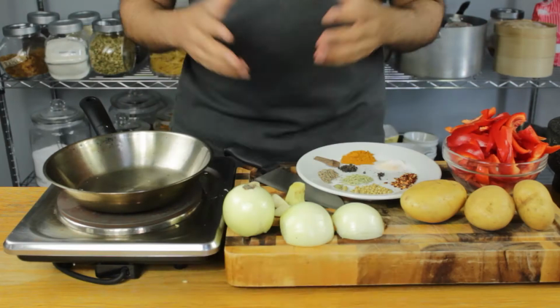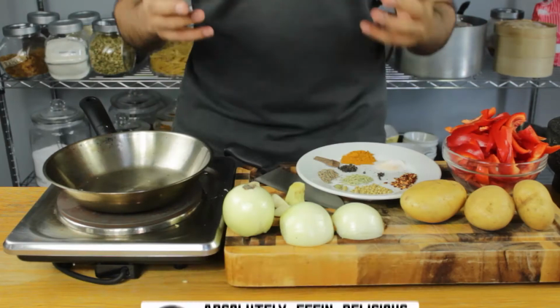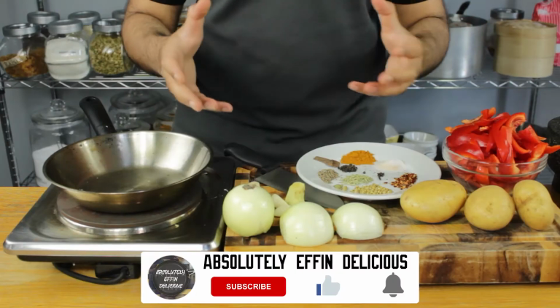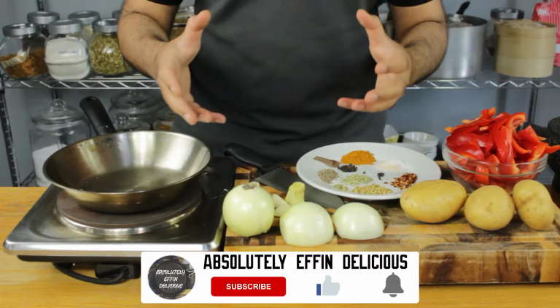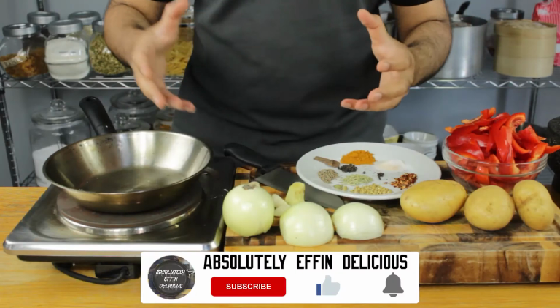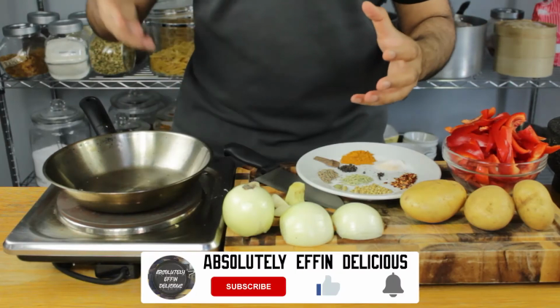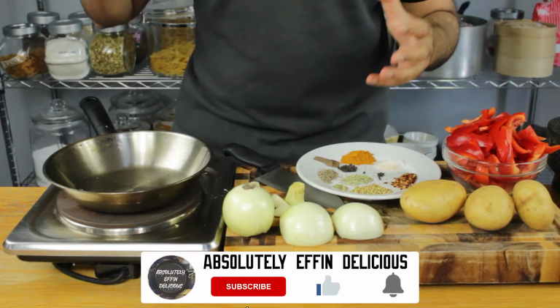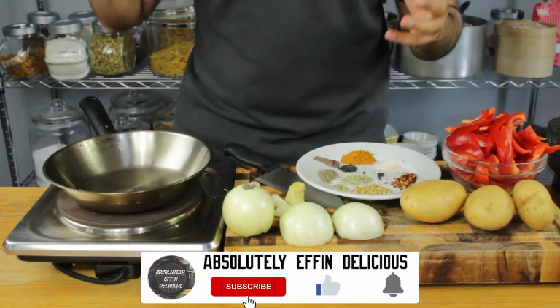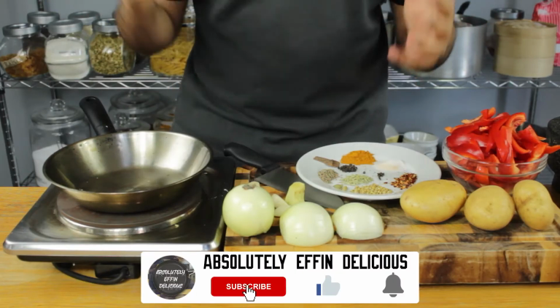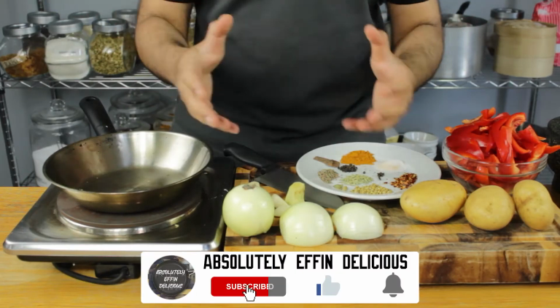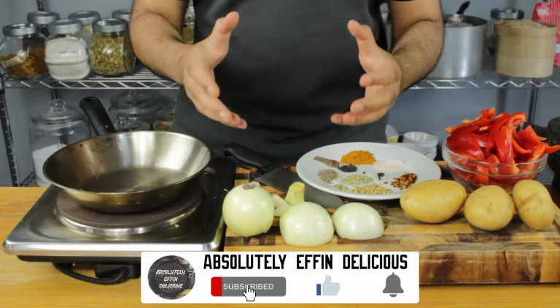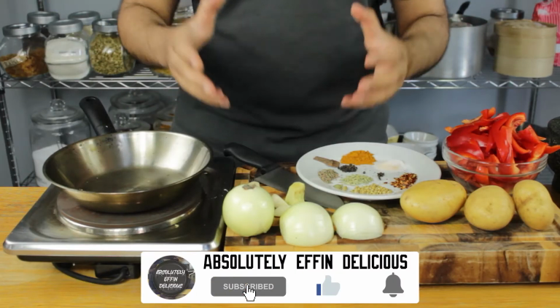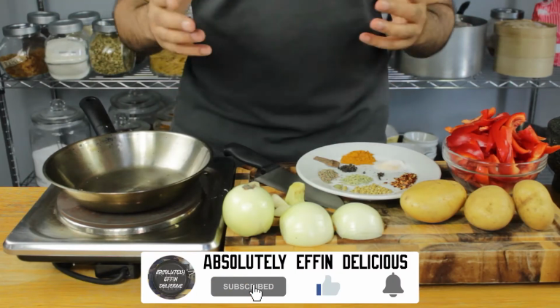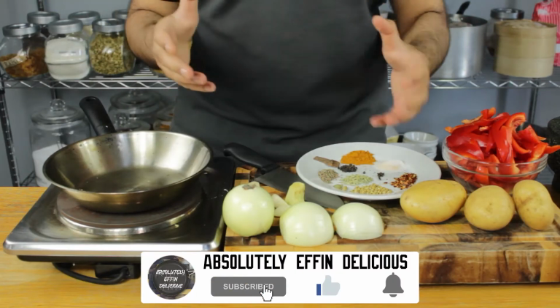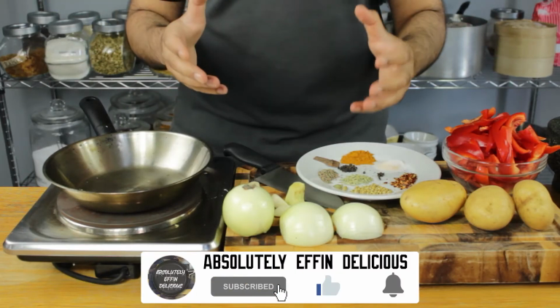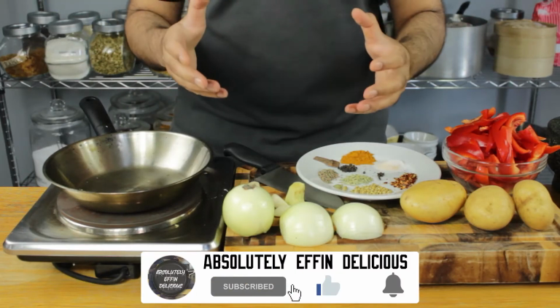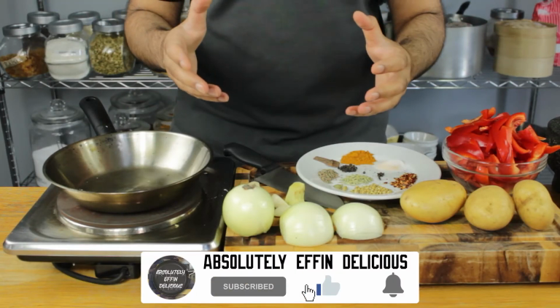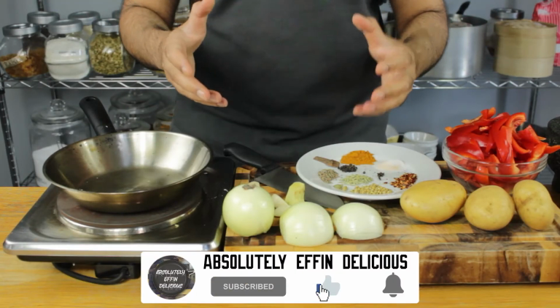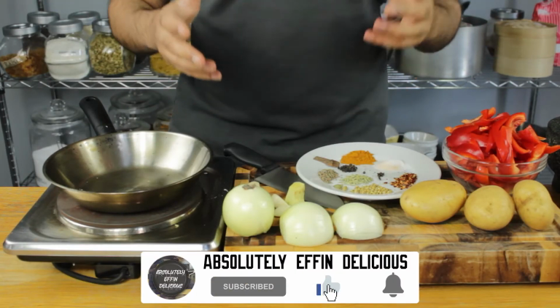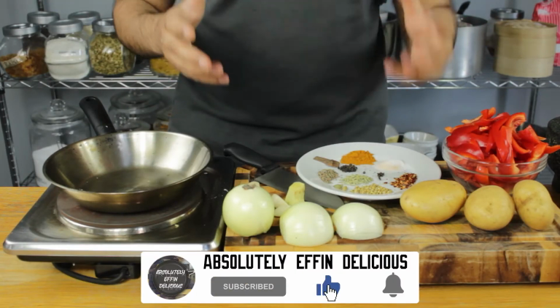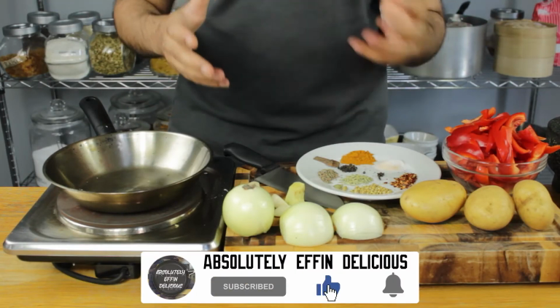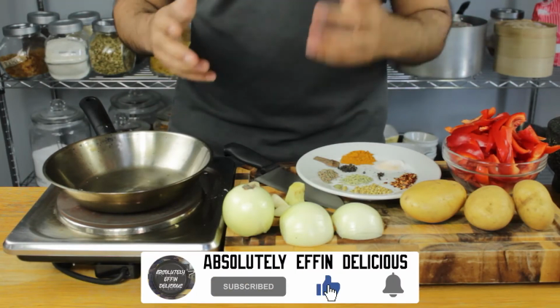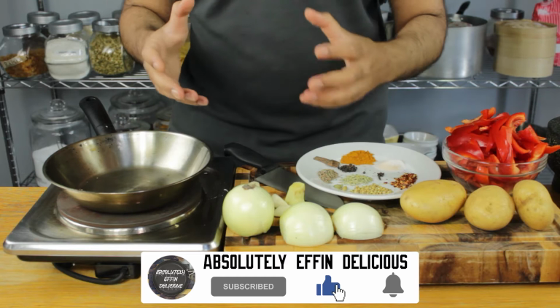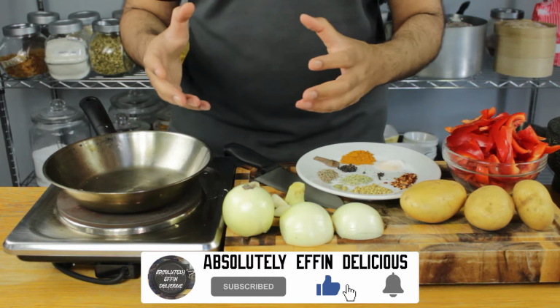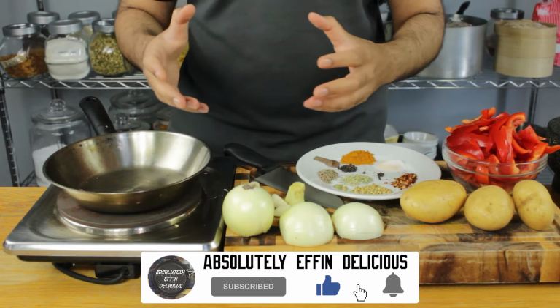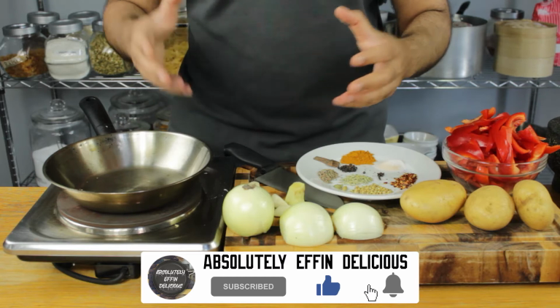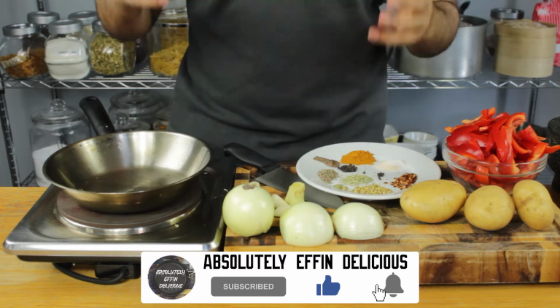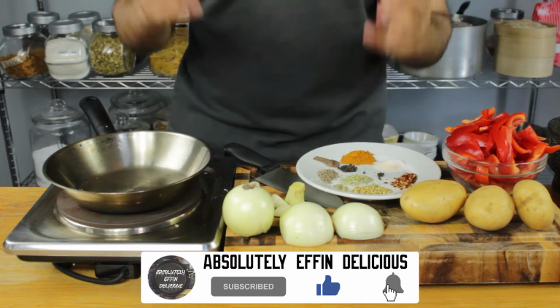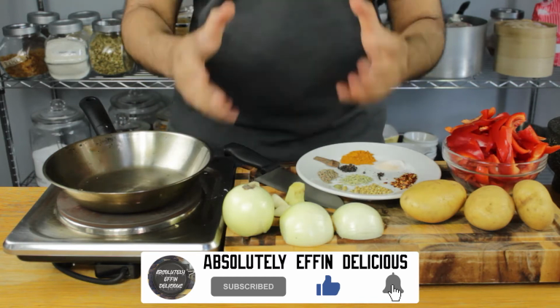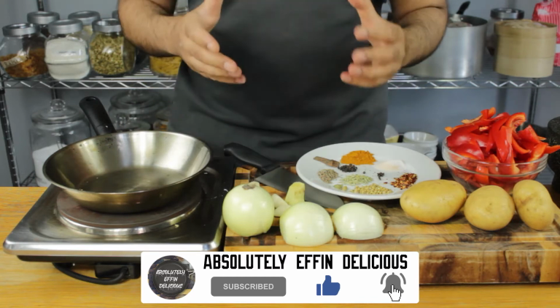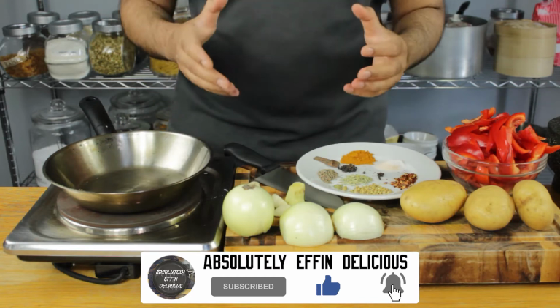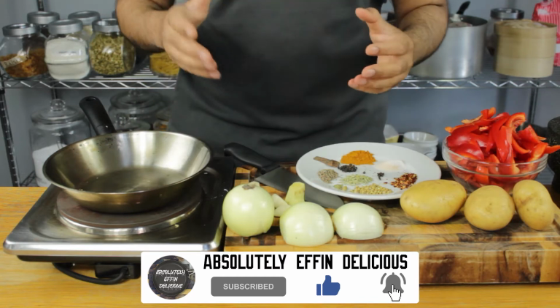Hi guys, today we're making my epic potato curry with peppers and sweet corn. You're going to love this one.